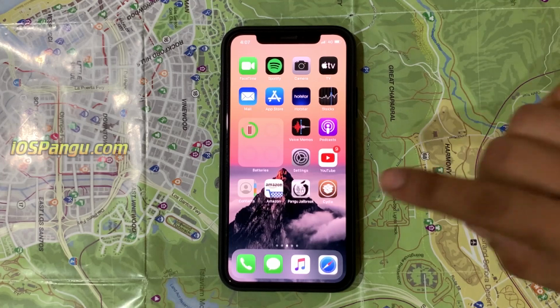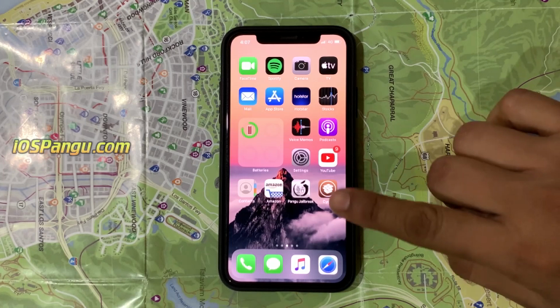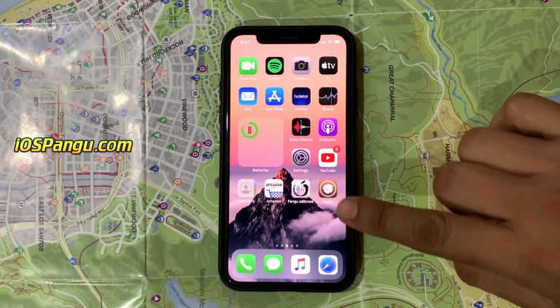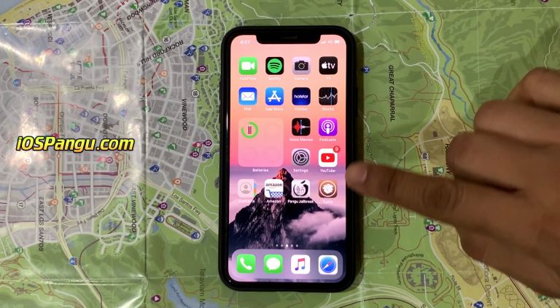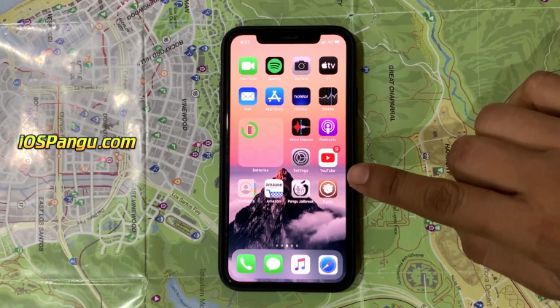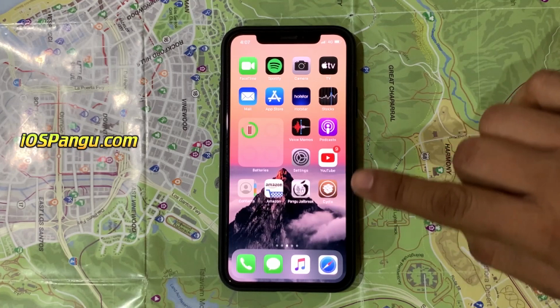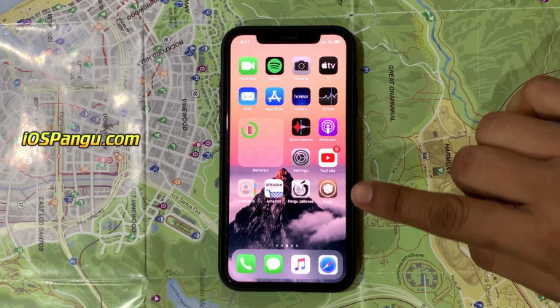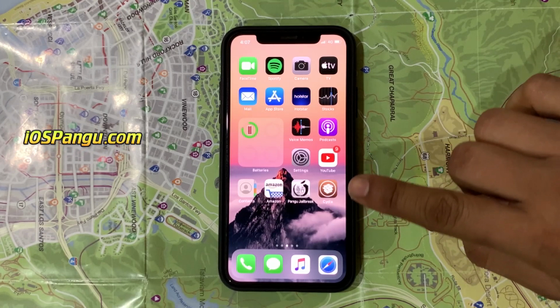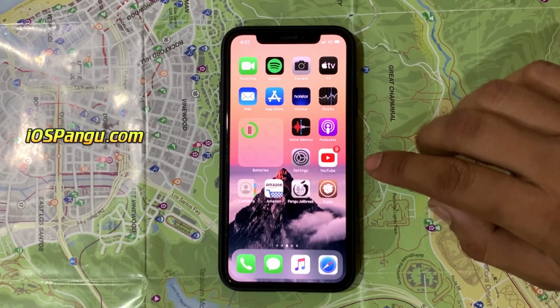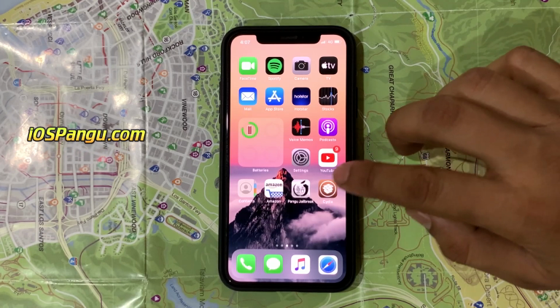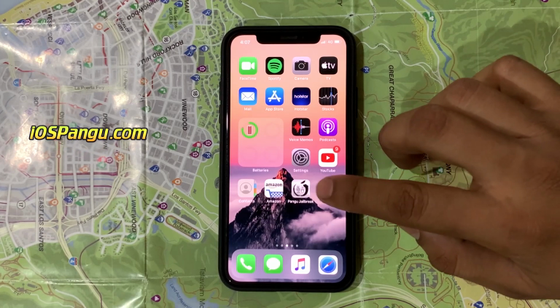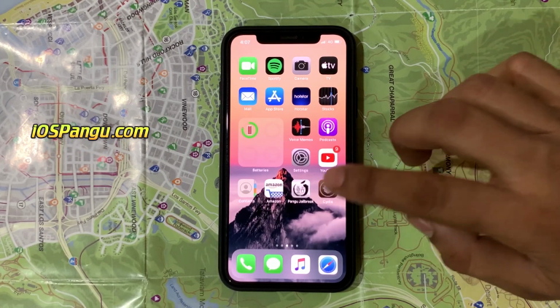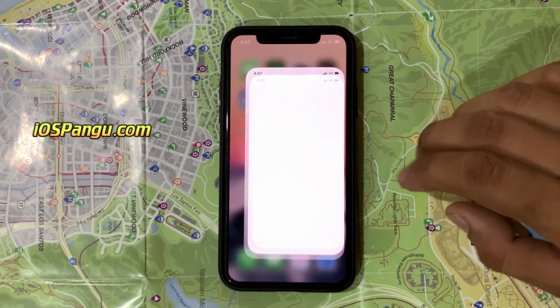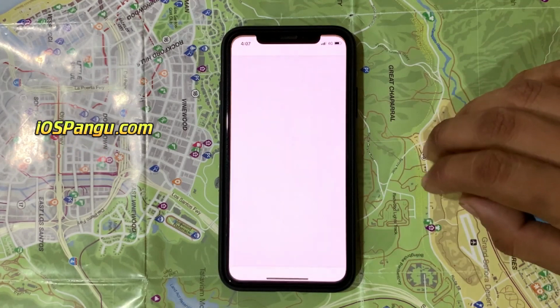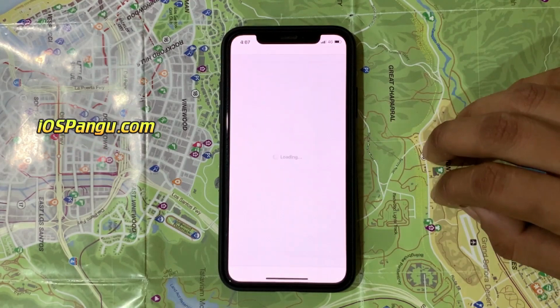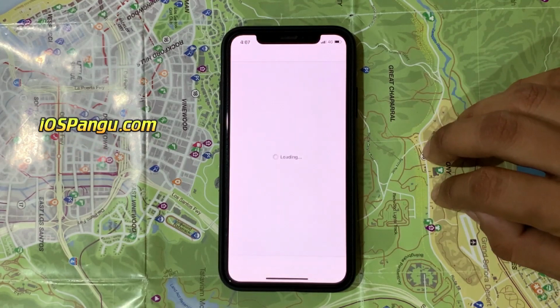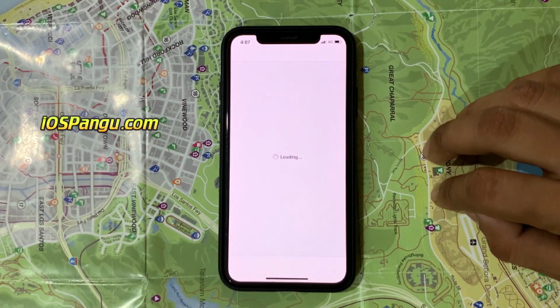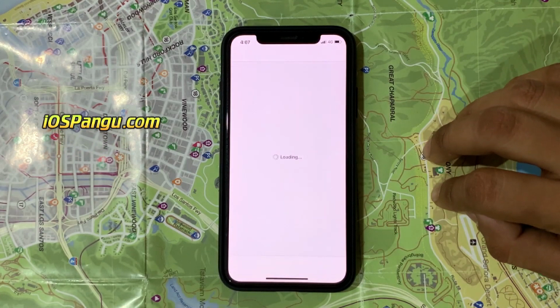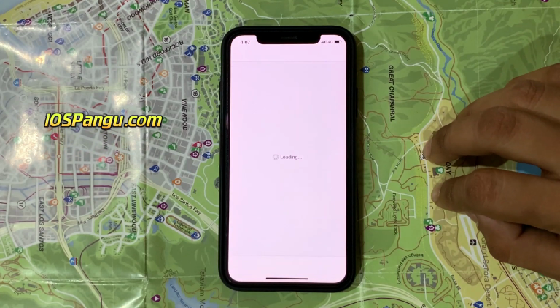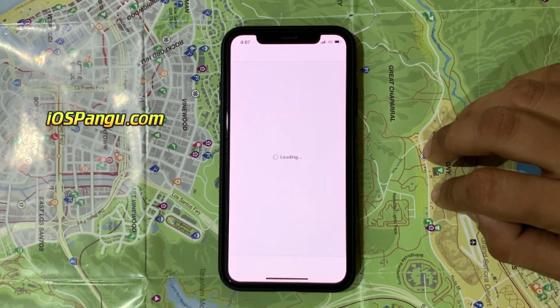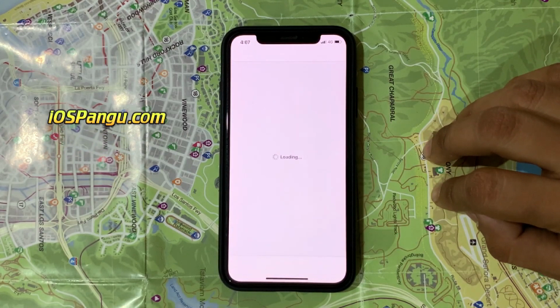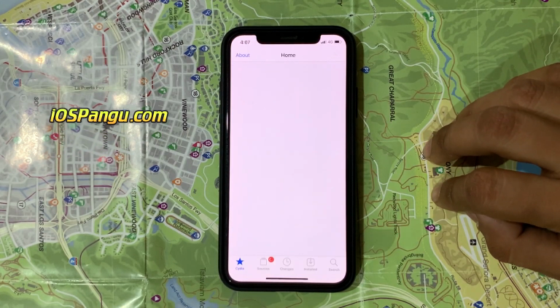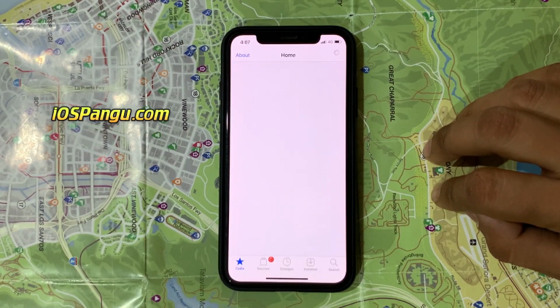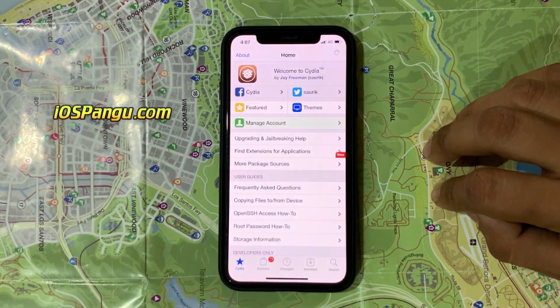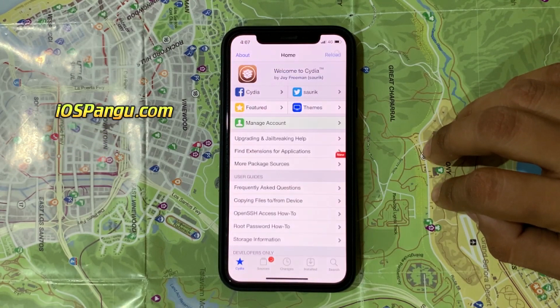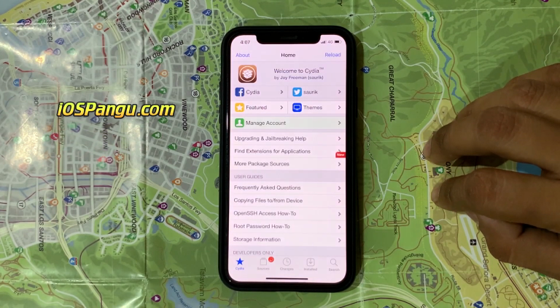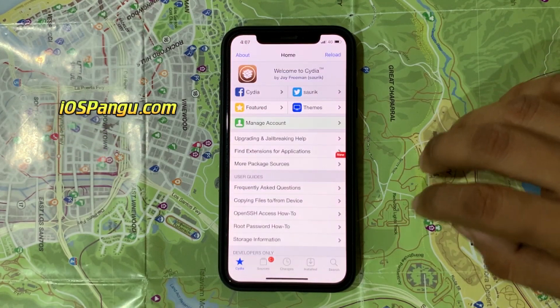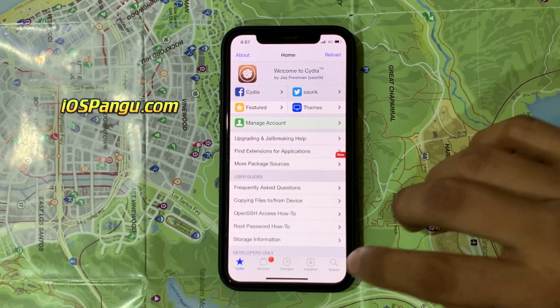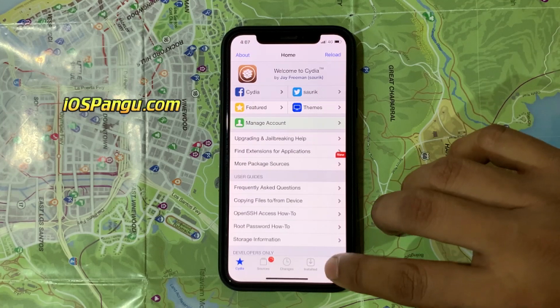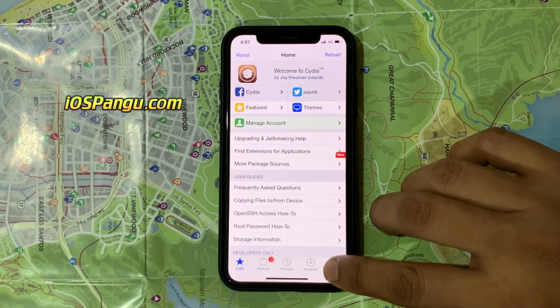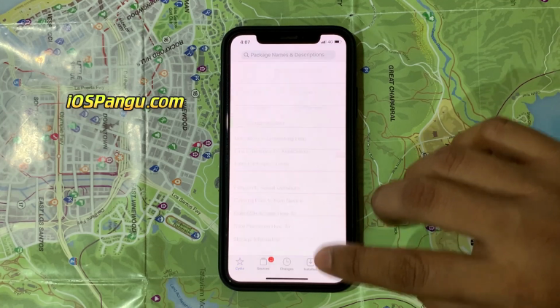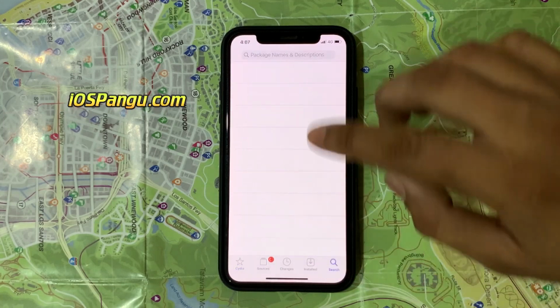Hey guys, this is Eddie. Today I am very excited to show you the new iOS 14 jailbreak tool.